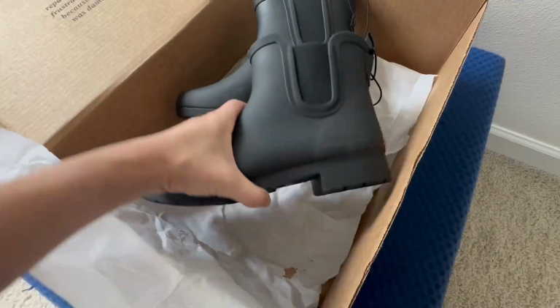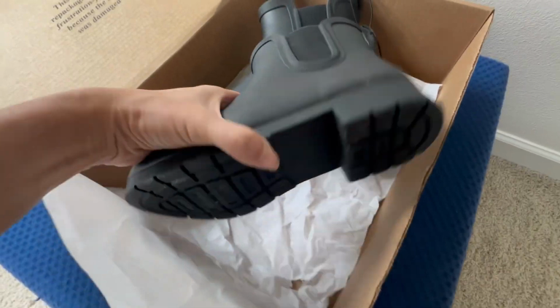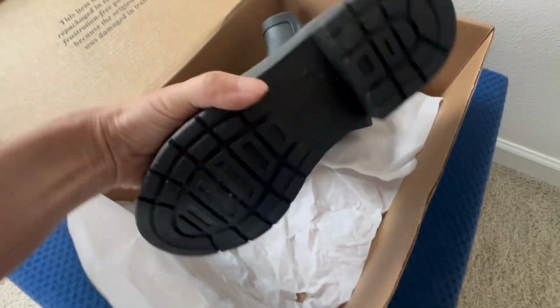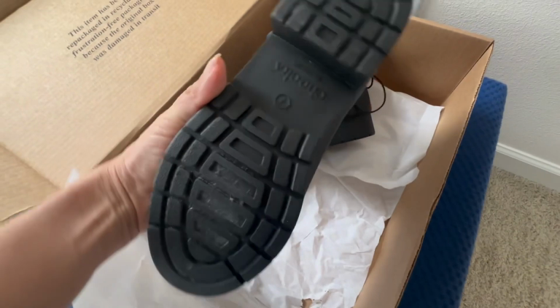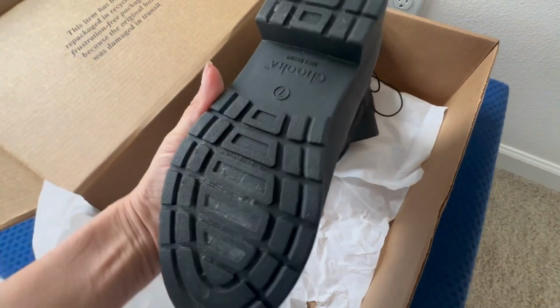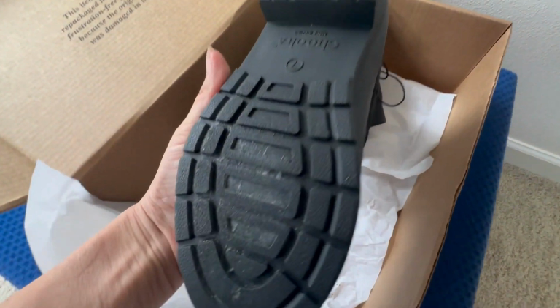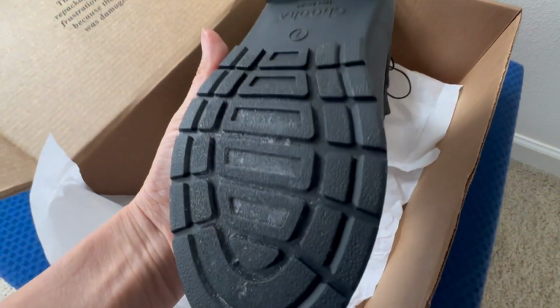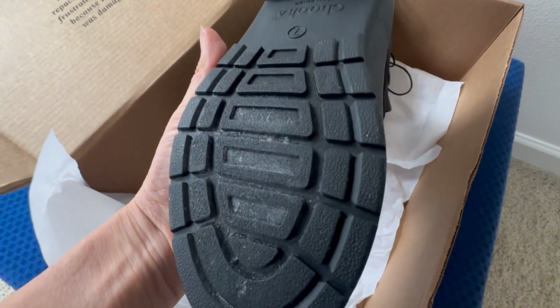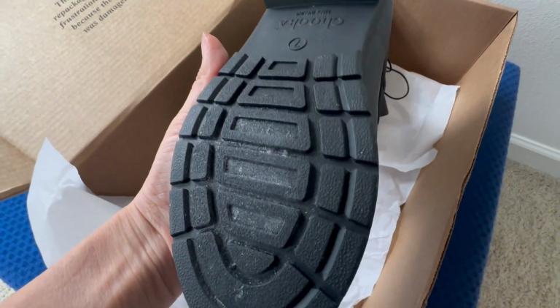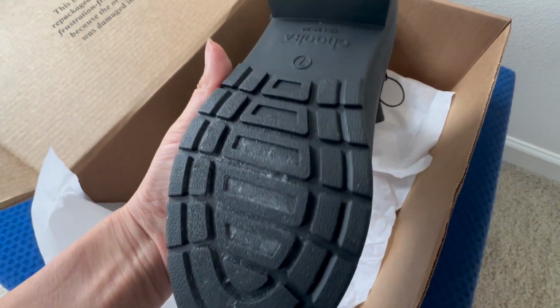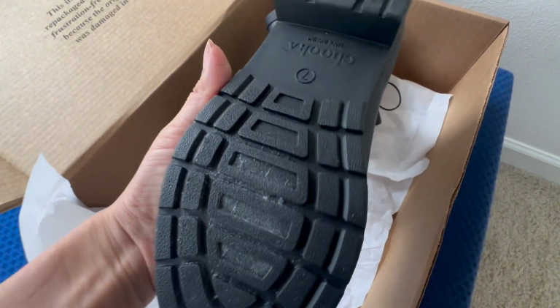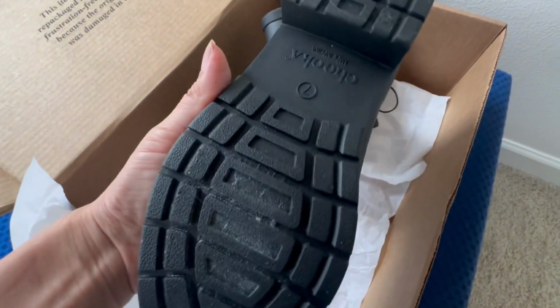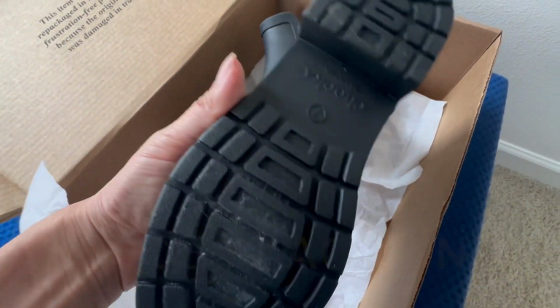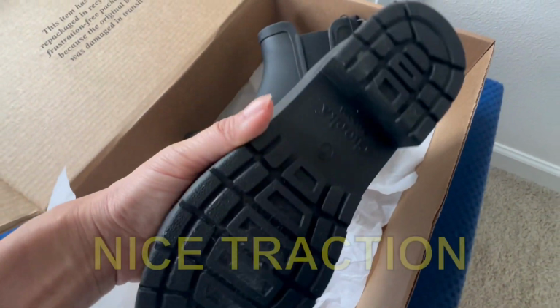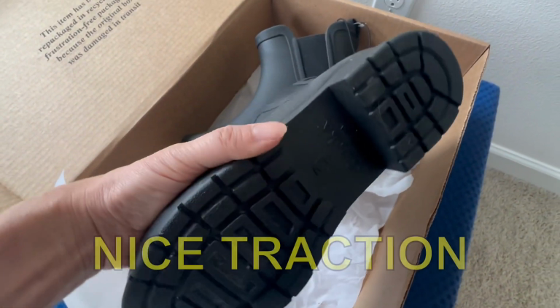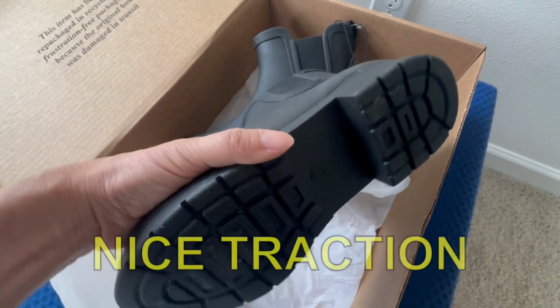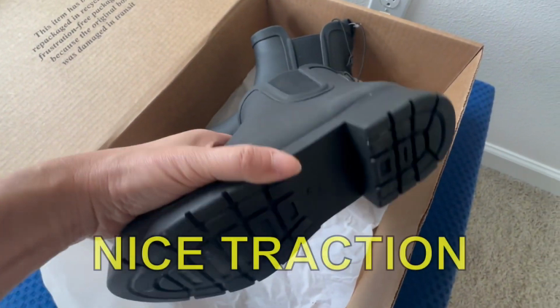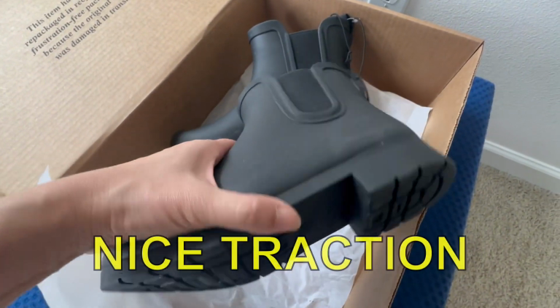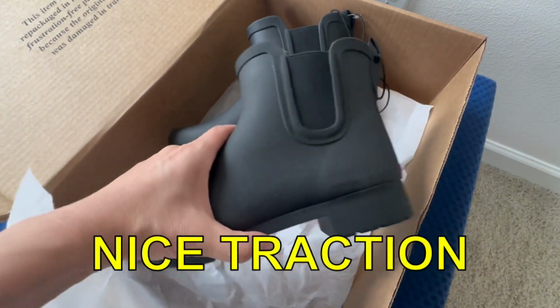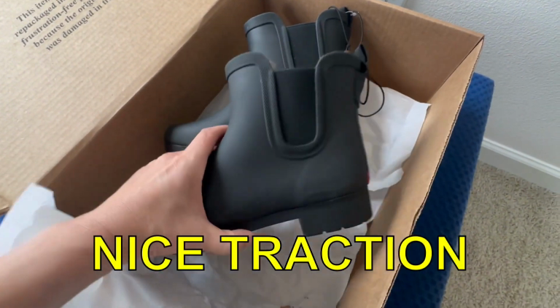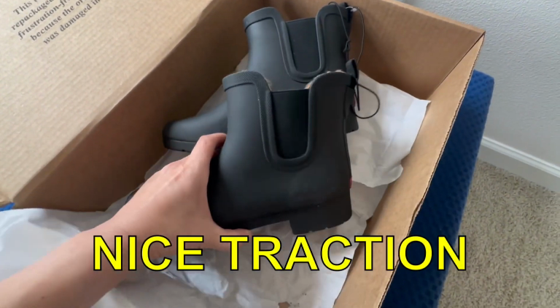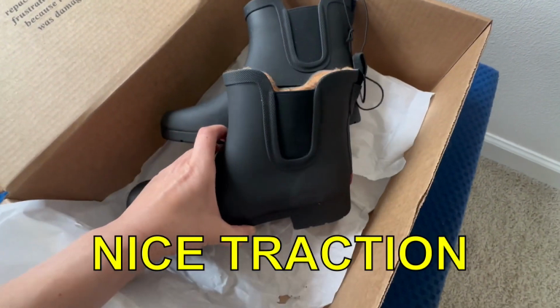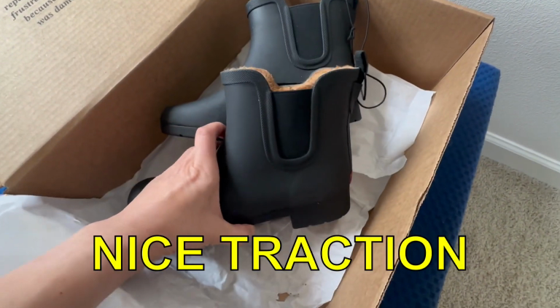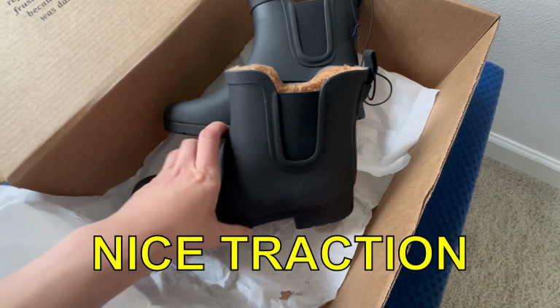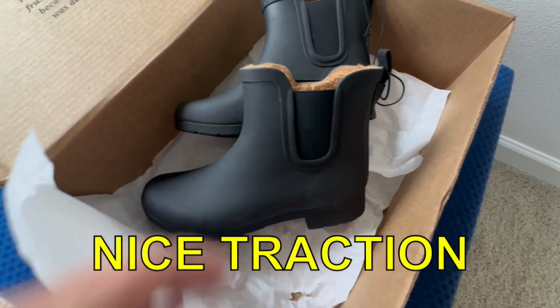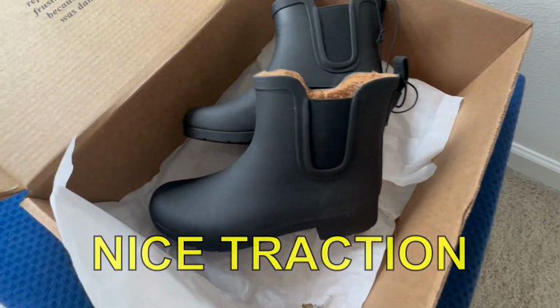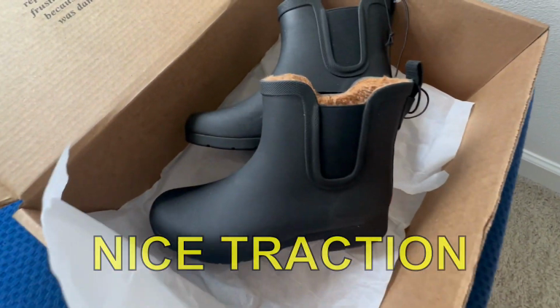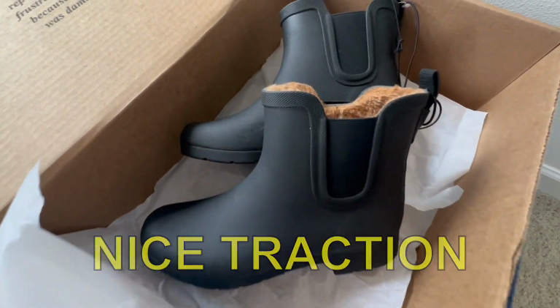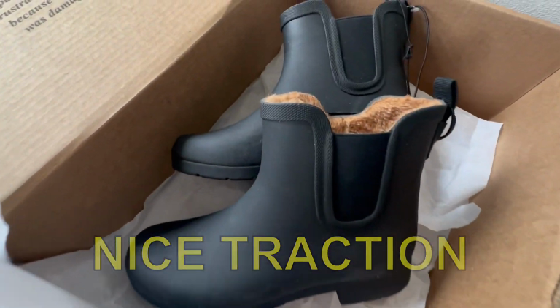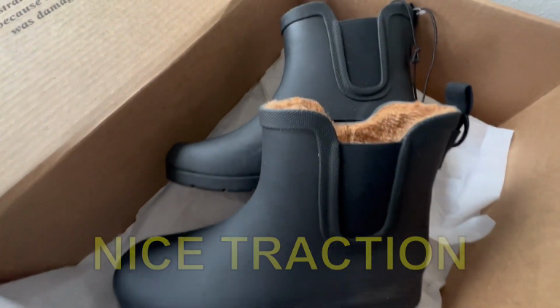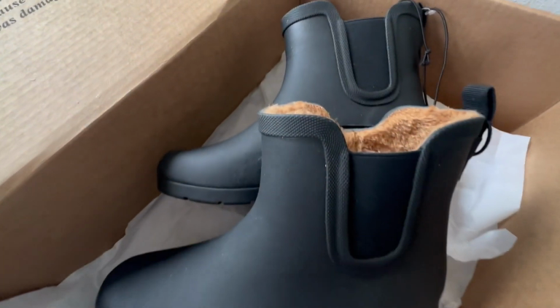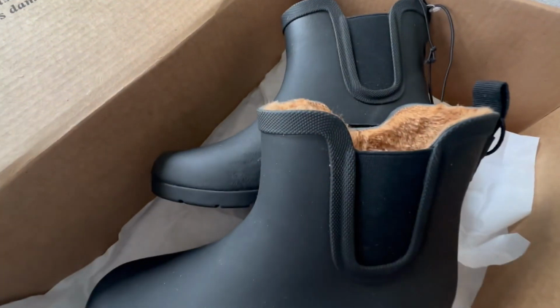Here's a quick look at the bottom — nice traction, definitely nice.